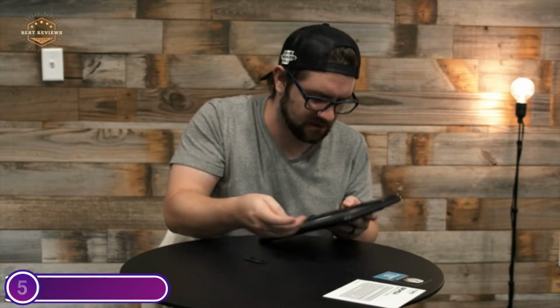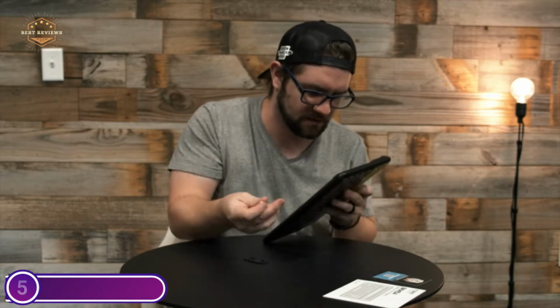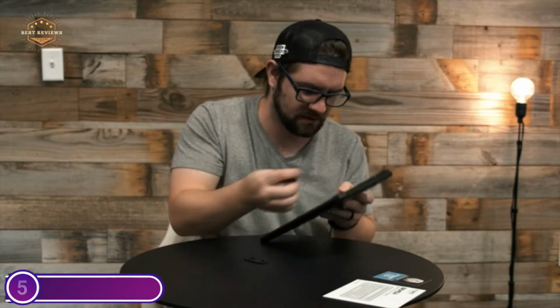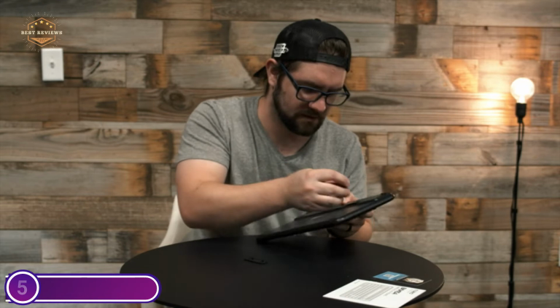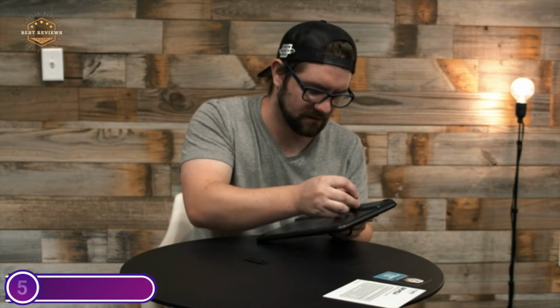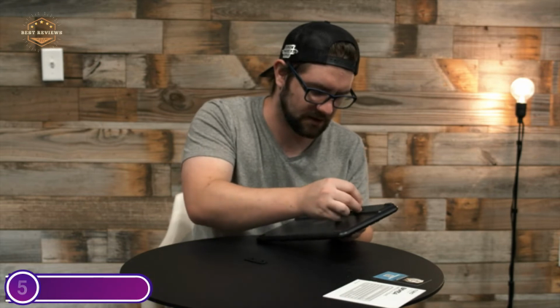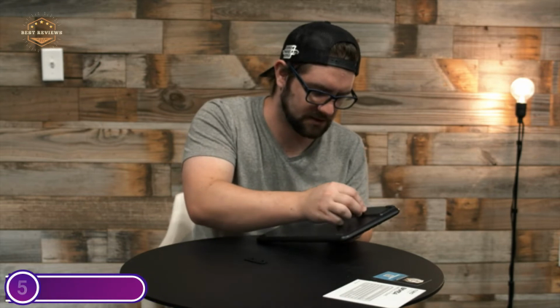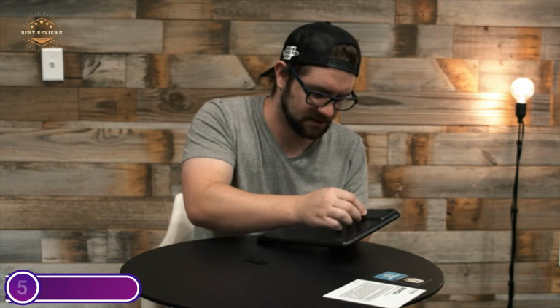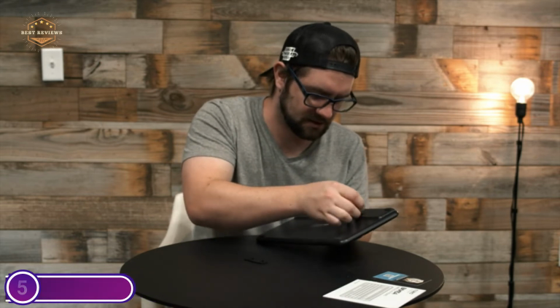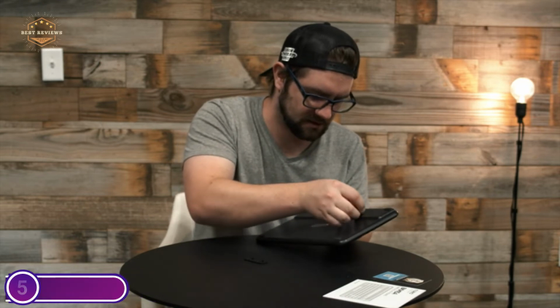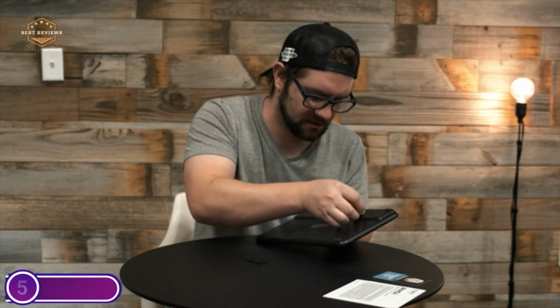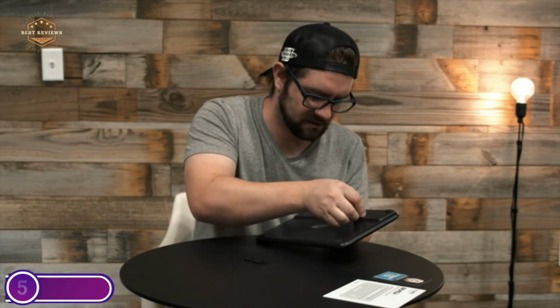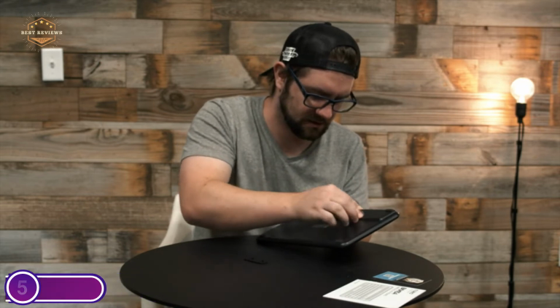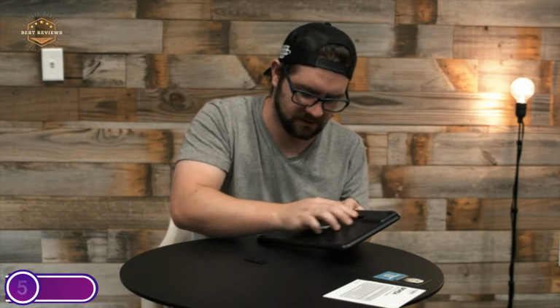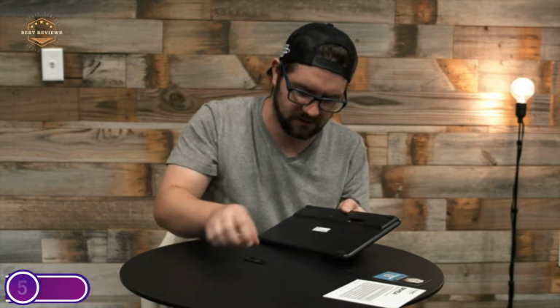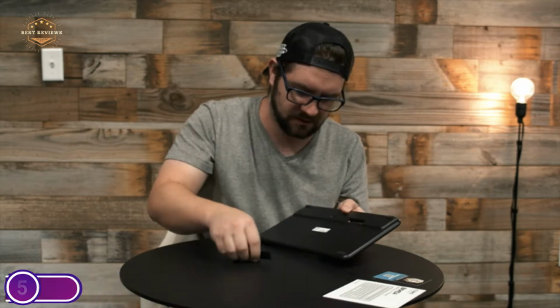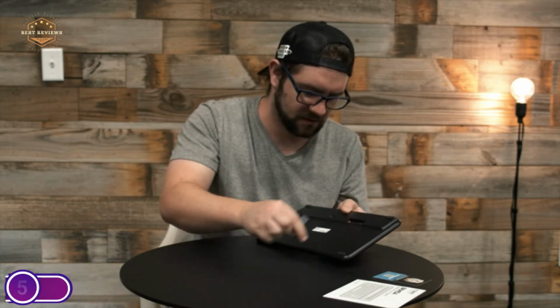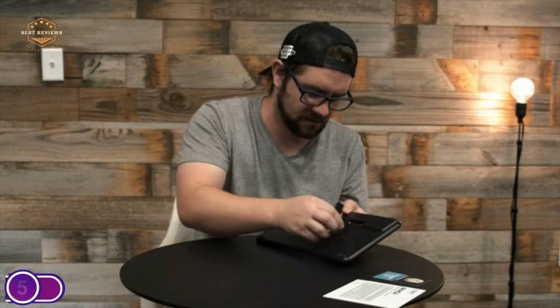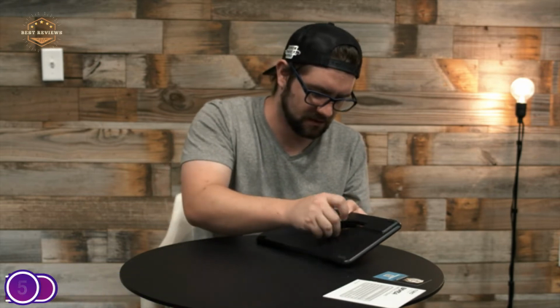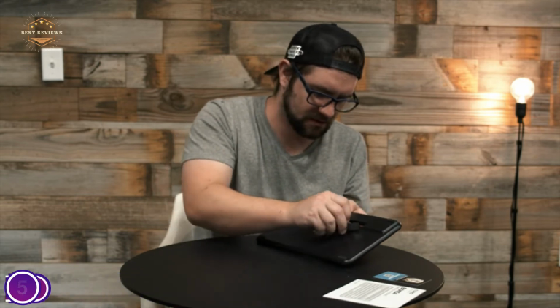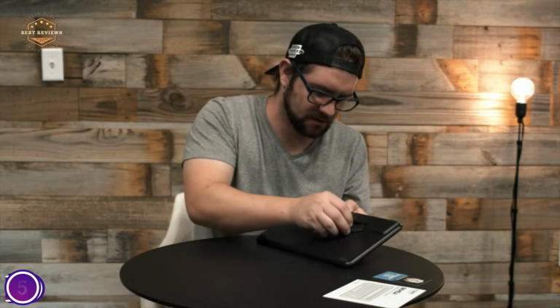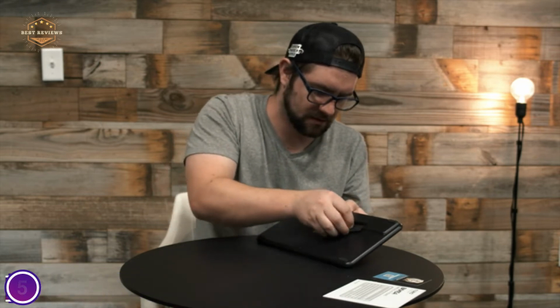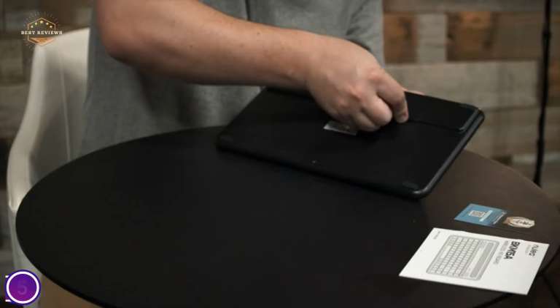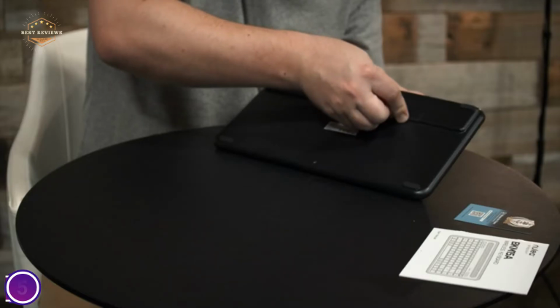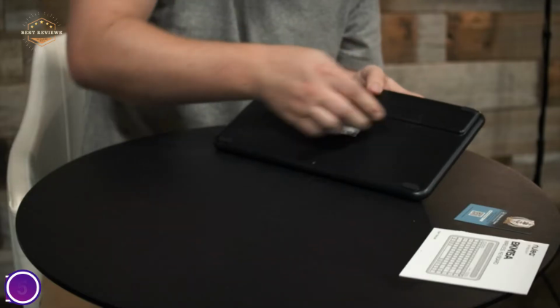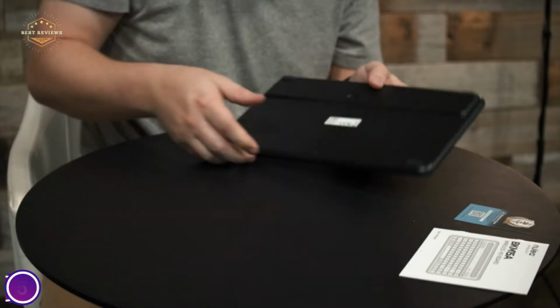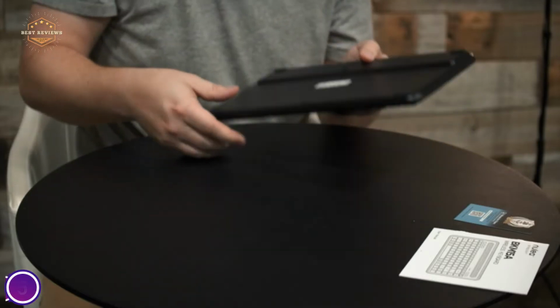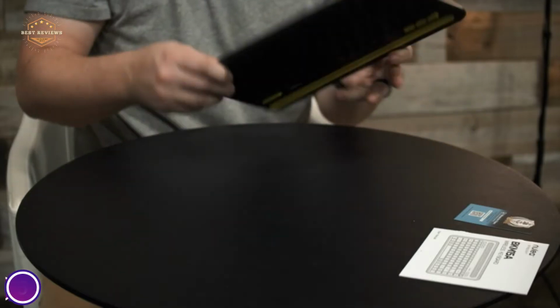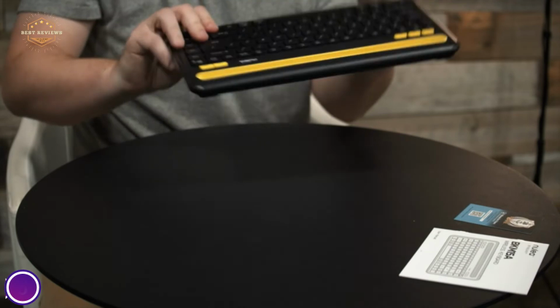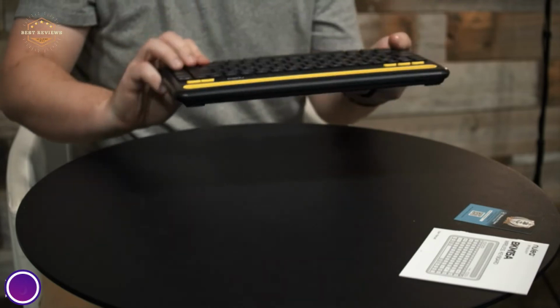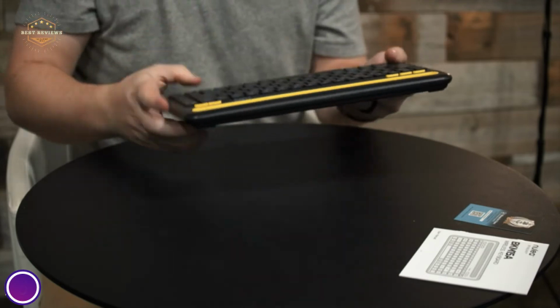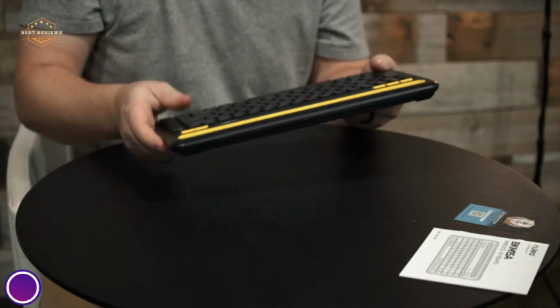The keys are amazingly tactile and feature enough key travel to bring a fresh level of ease to your fingers.